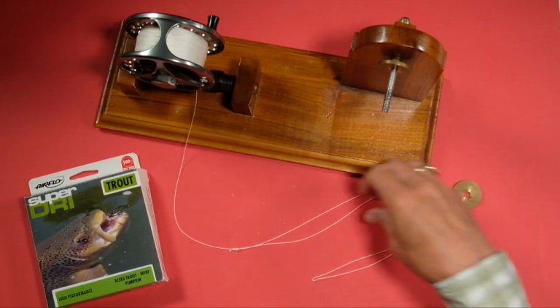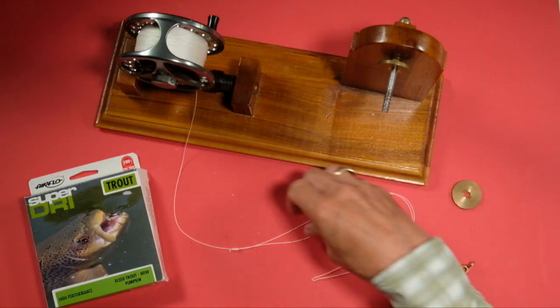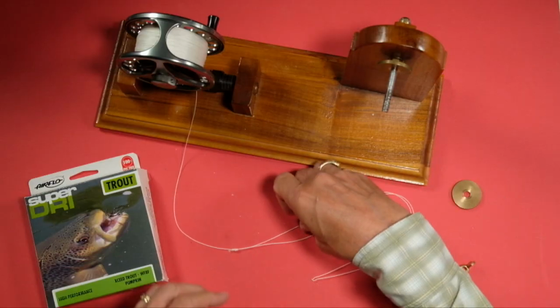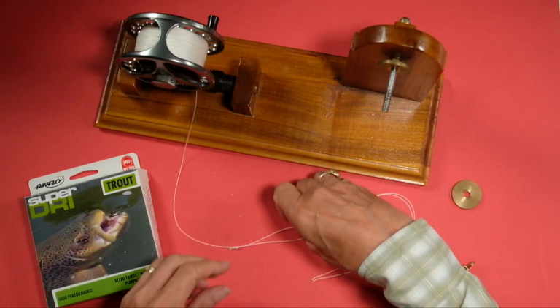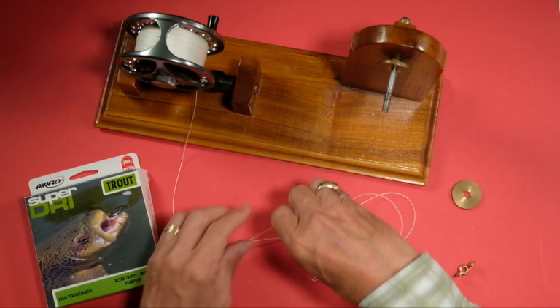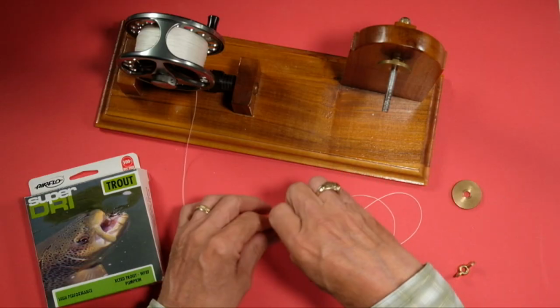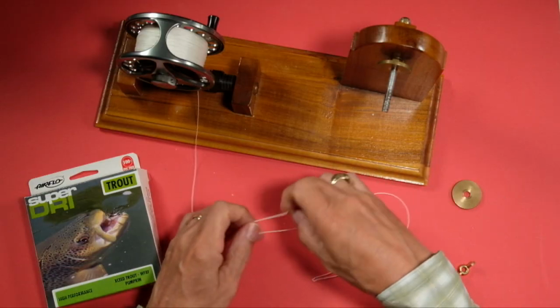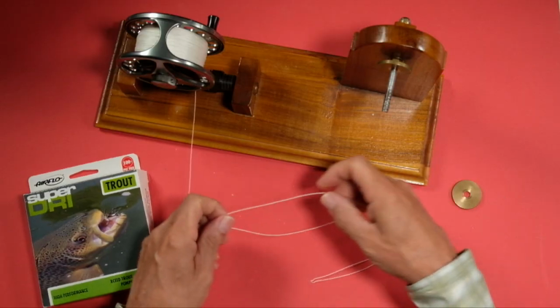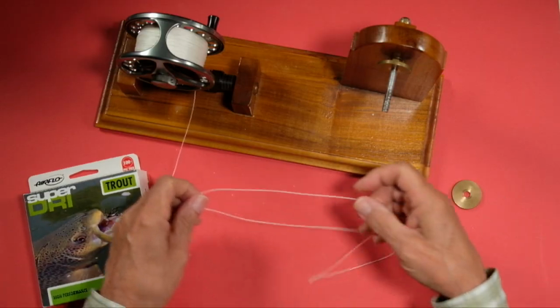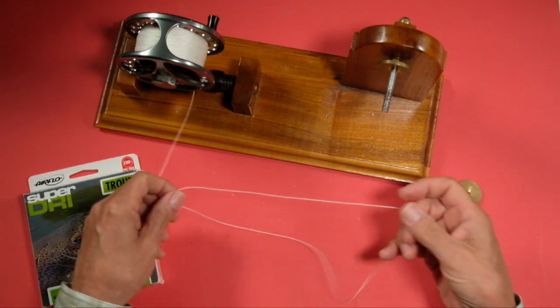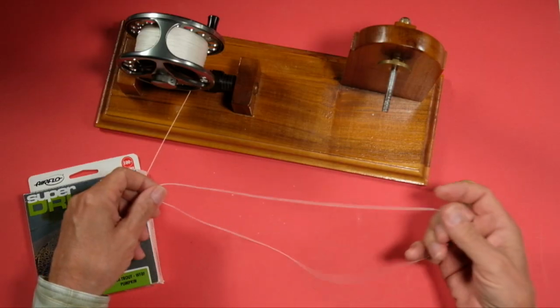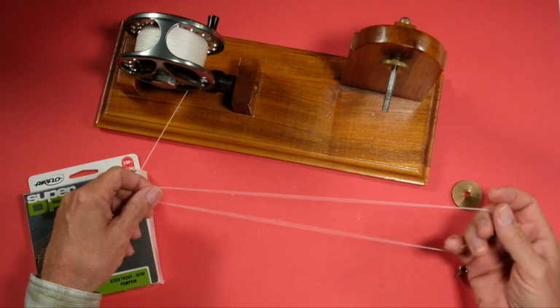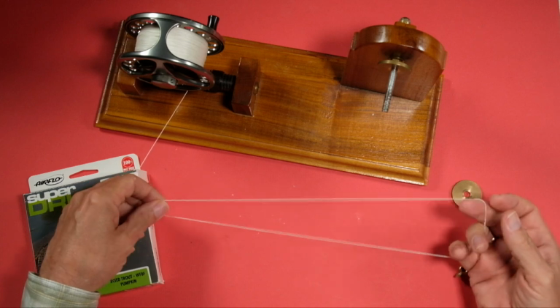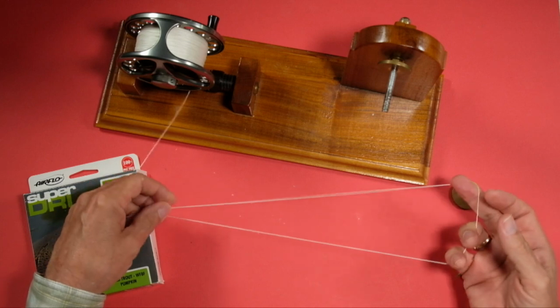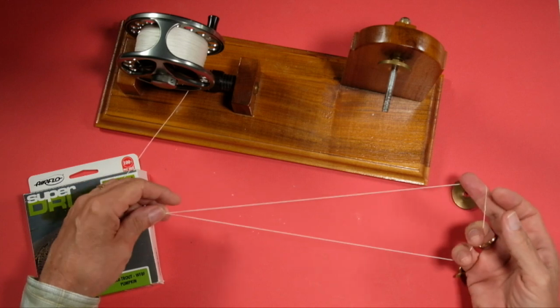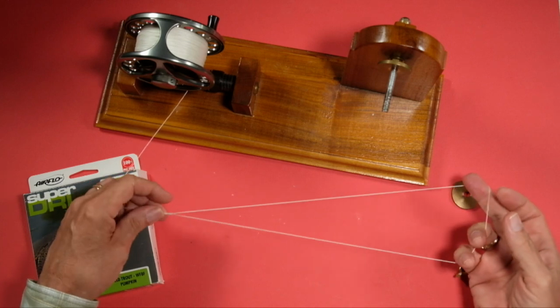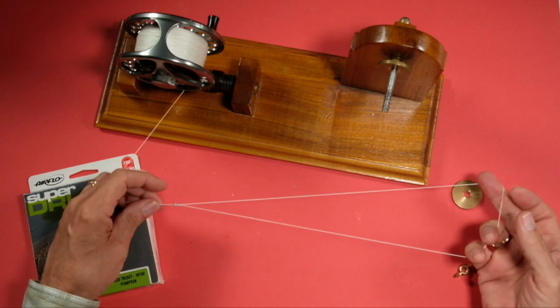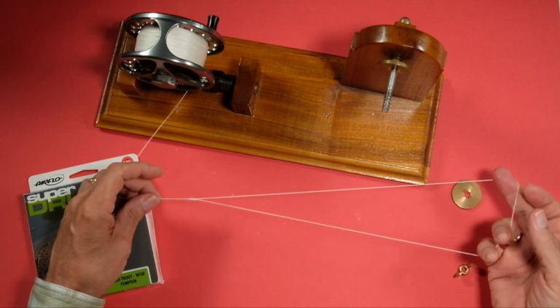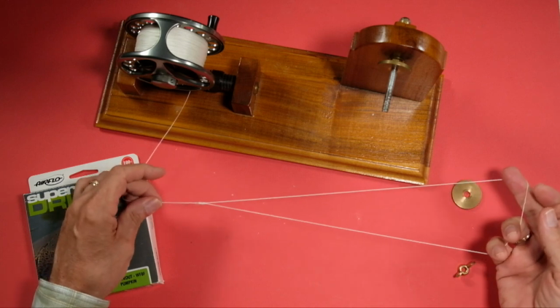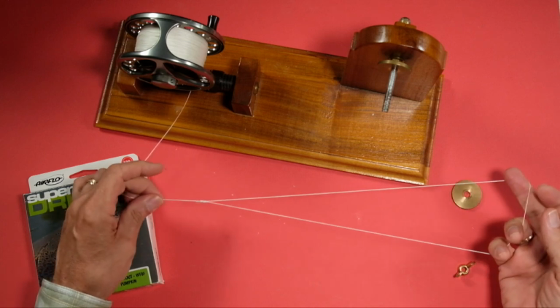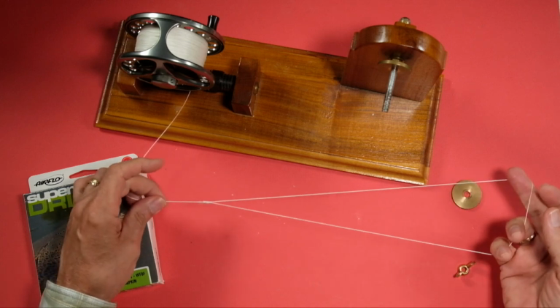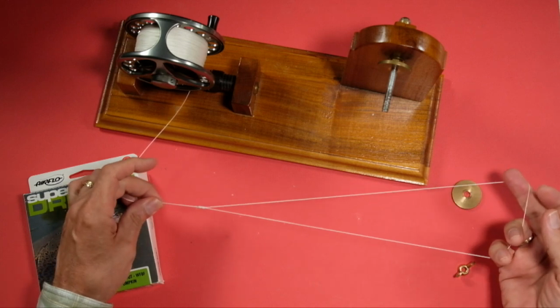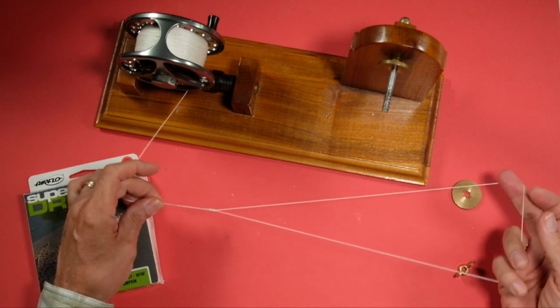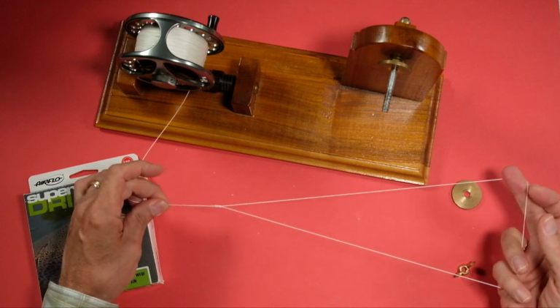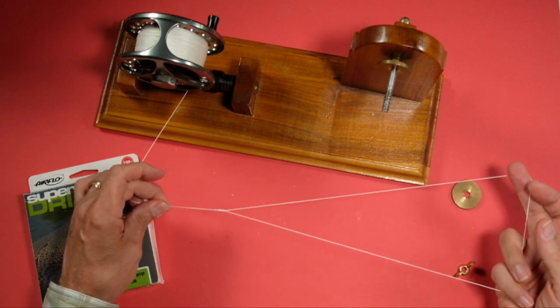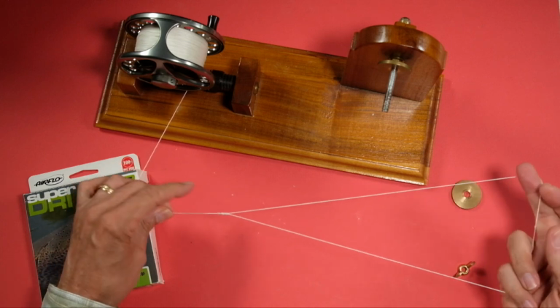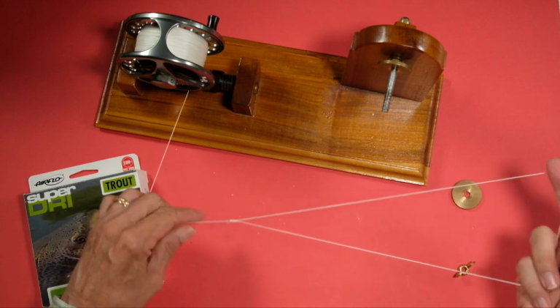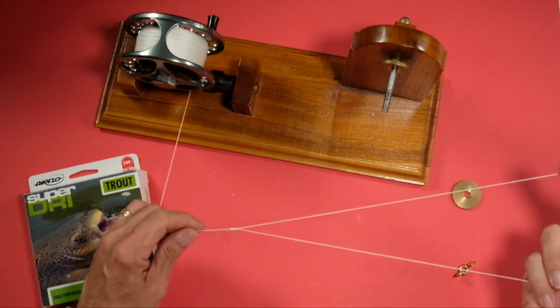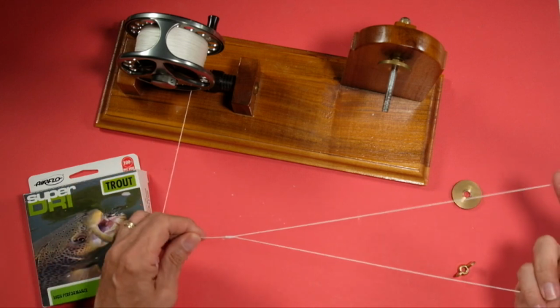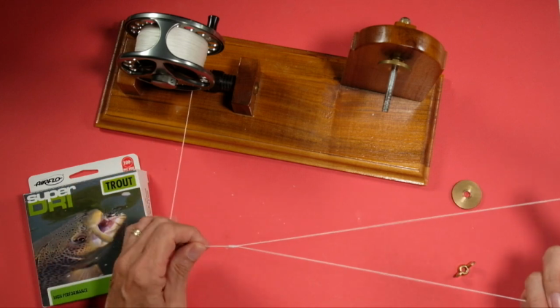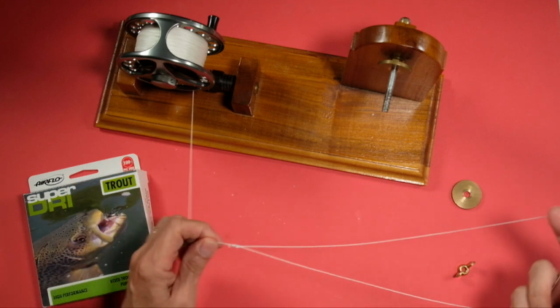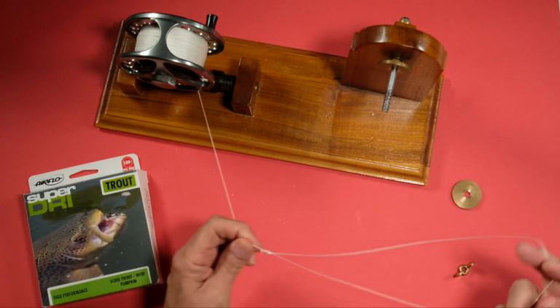What we need really is a big loop, and I'll show you how to use that in a moment, but let's talk about making the loop first.